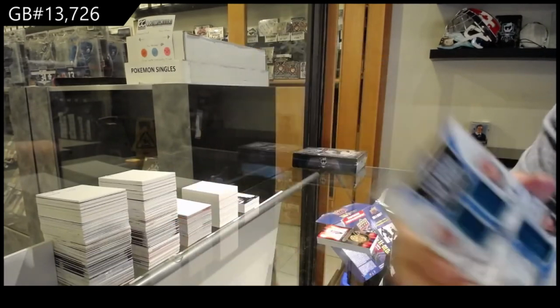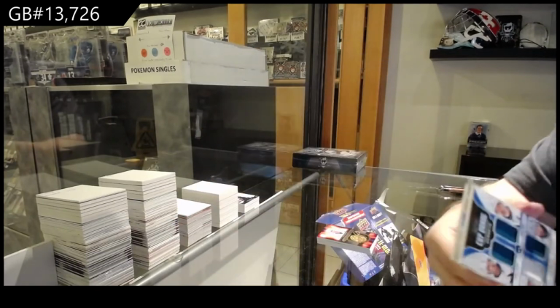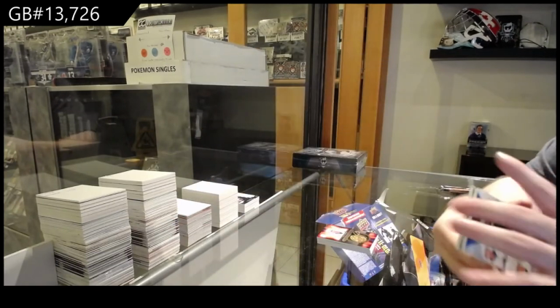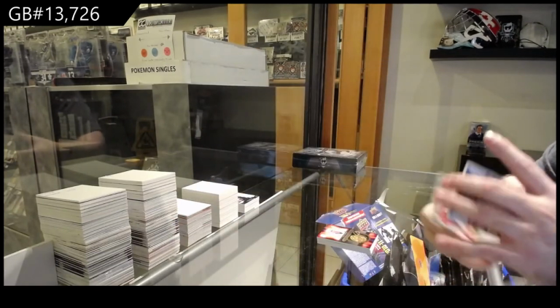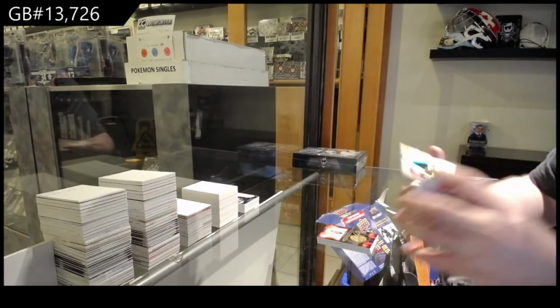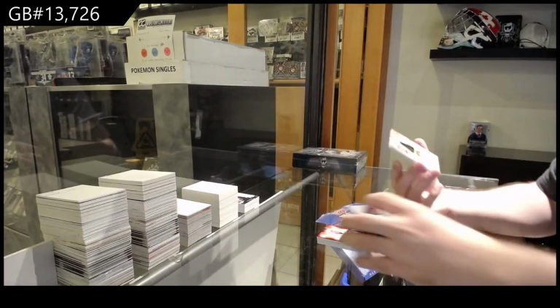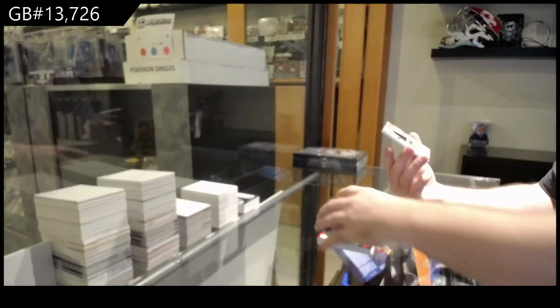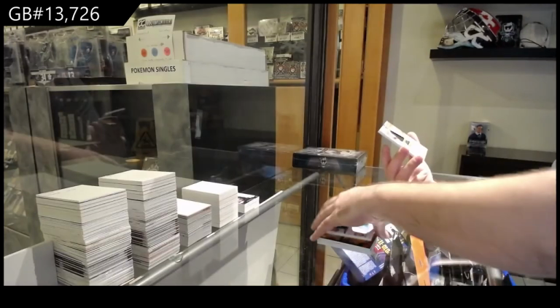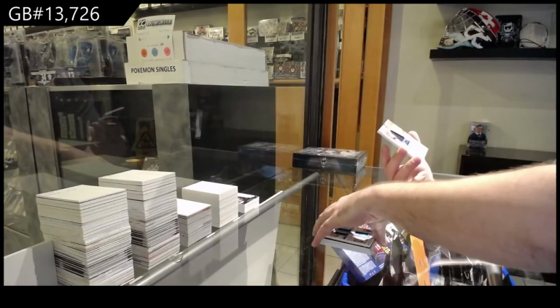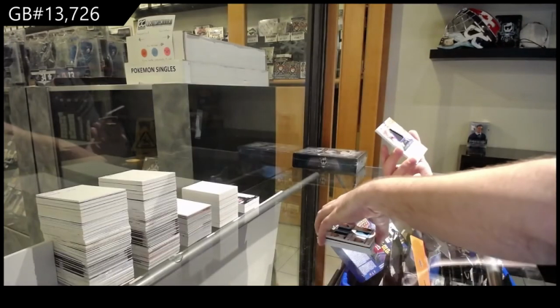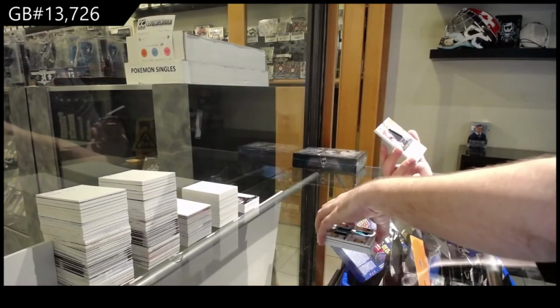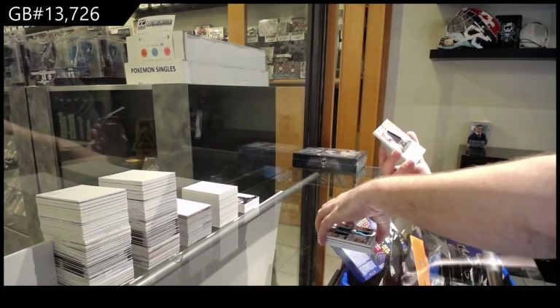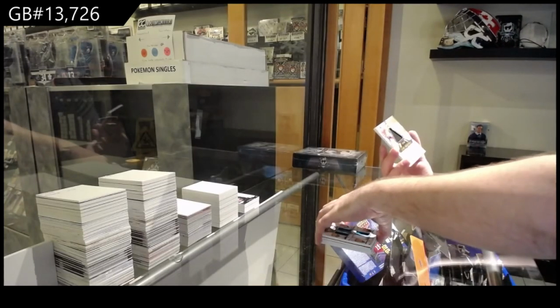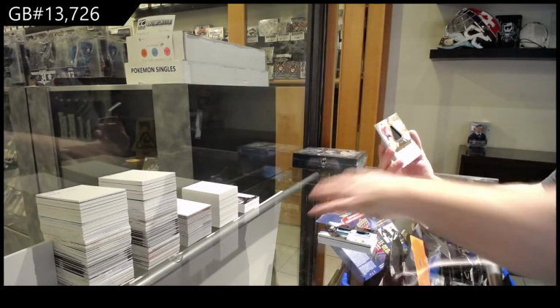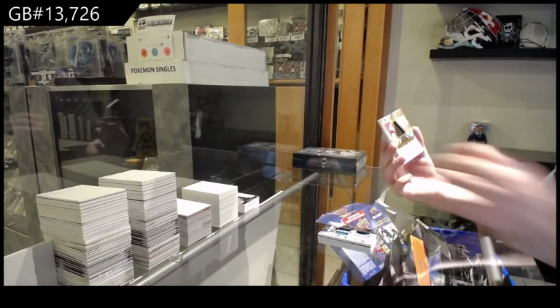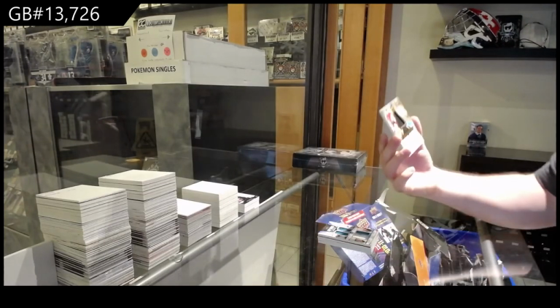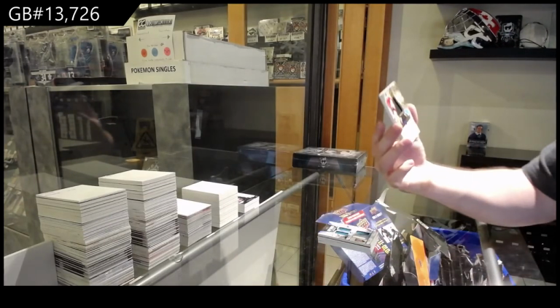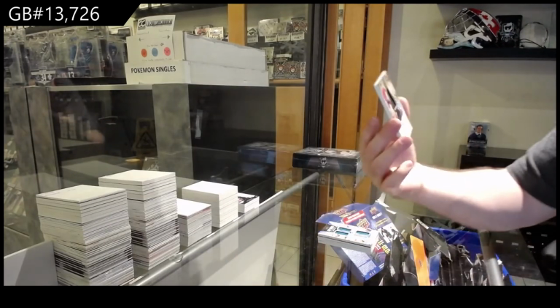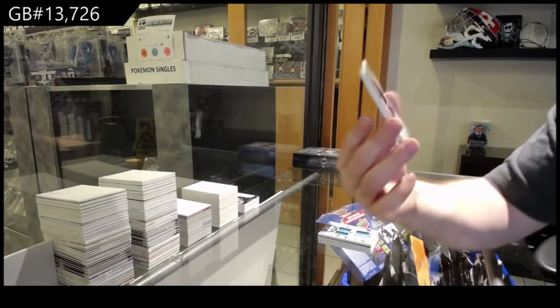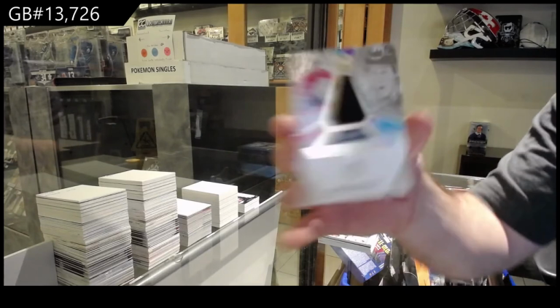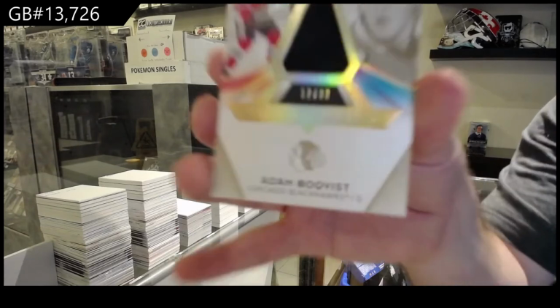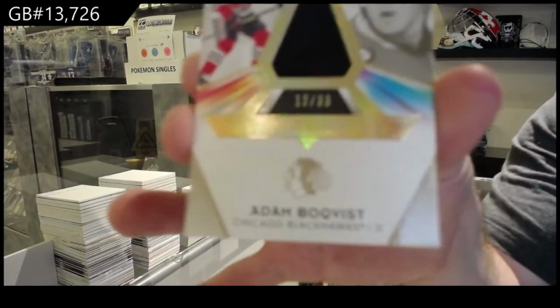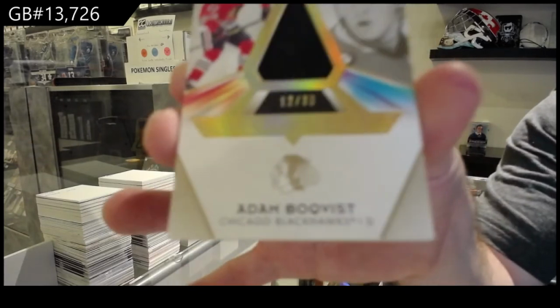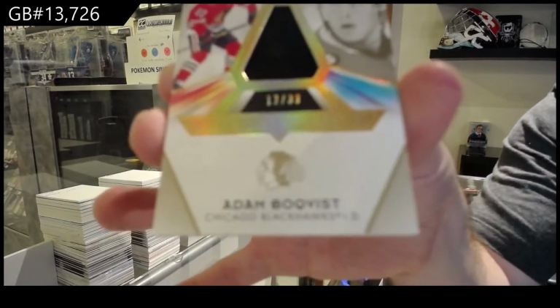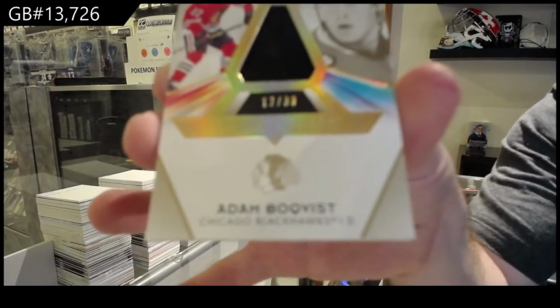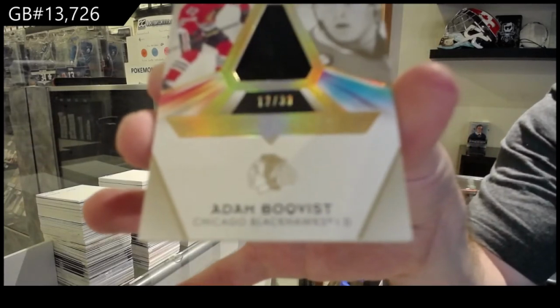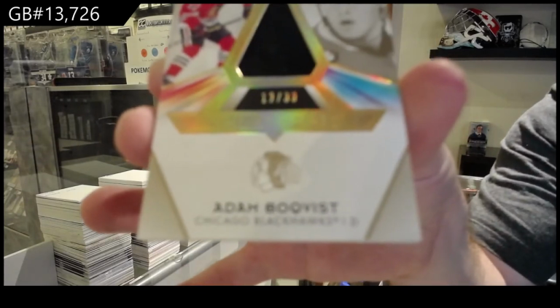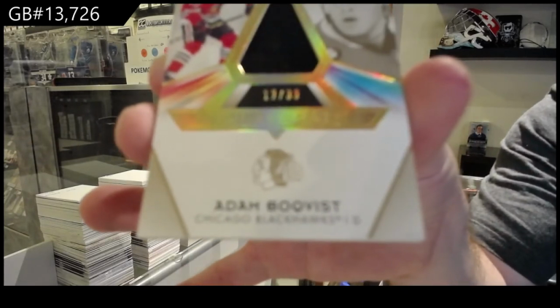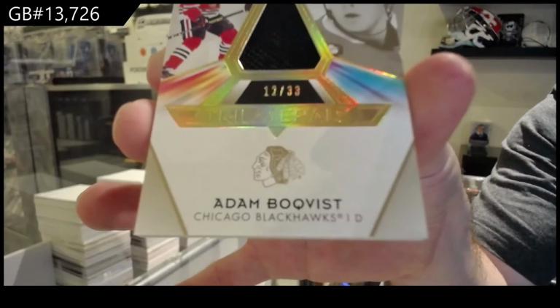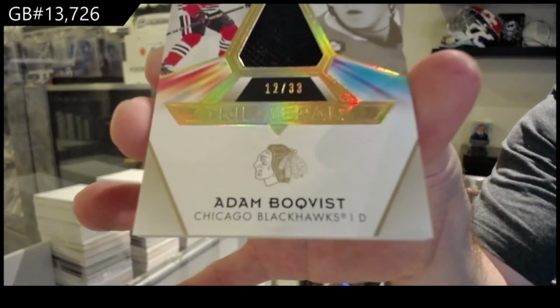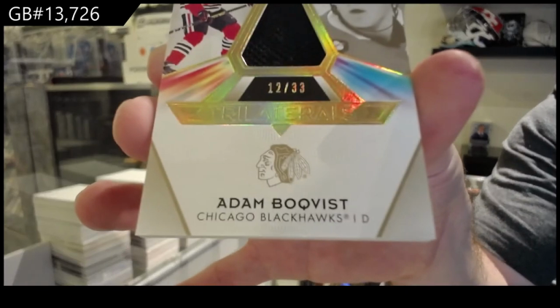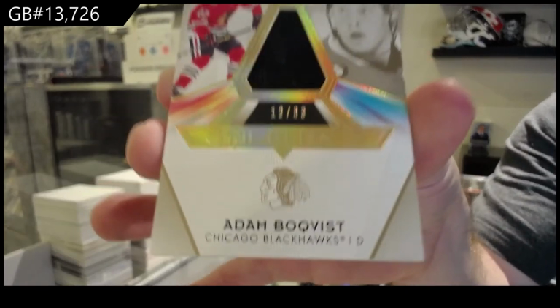And we've got a trilaterals /33 of Boakfist for the Hawks.